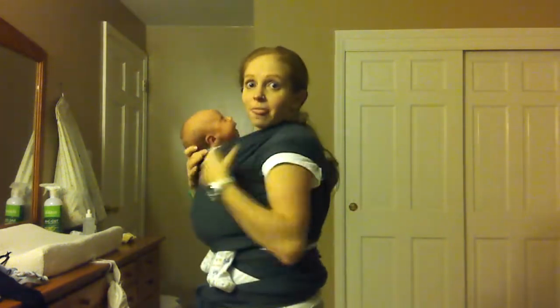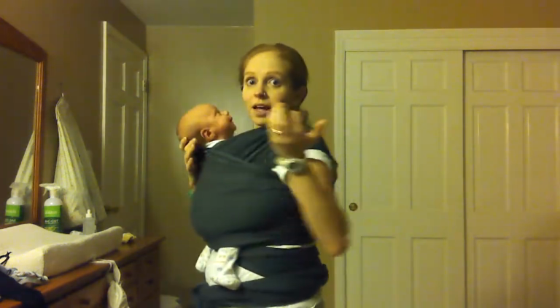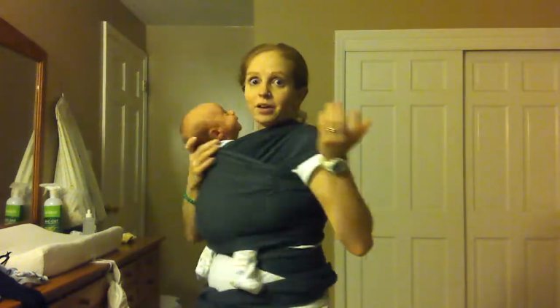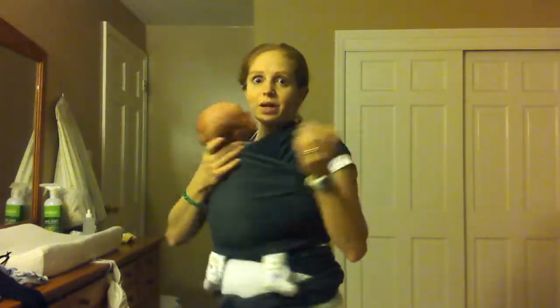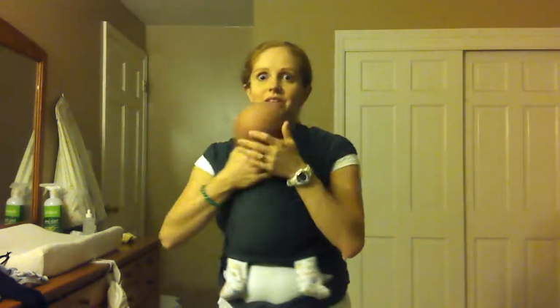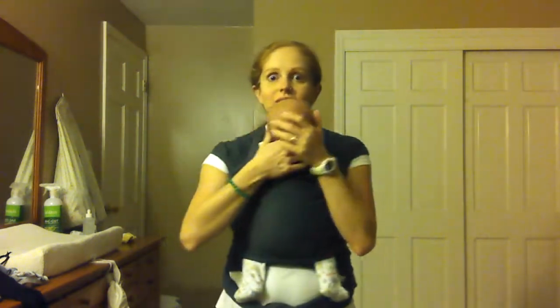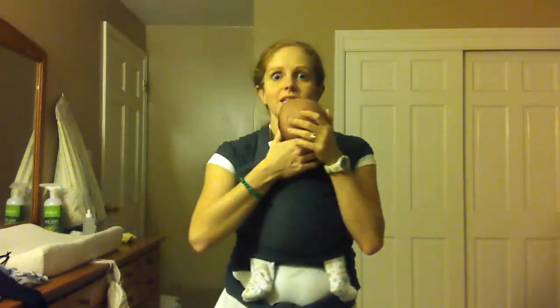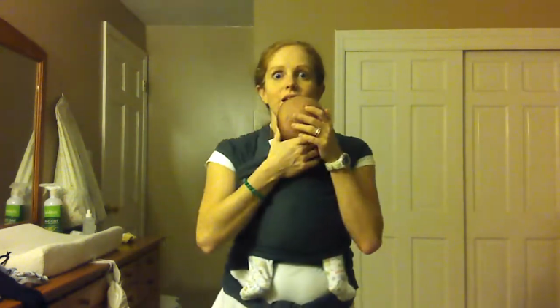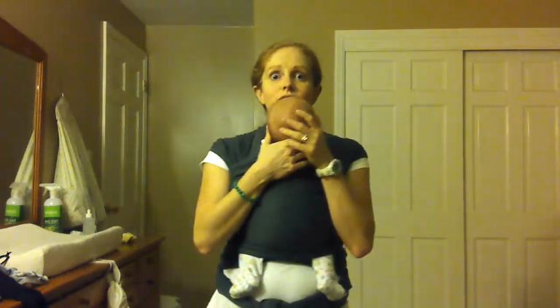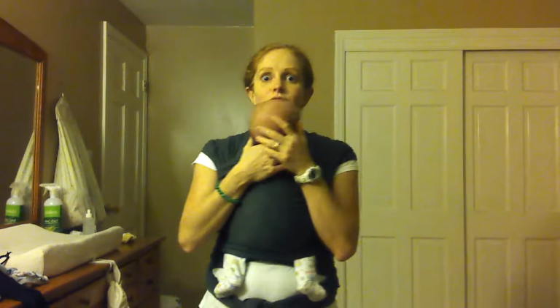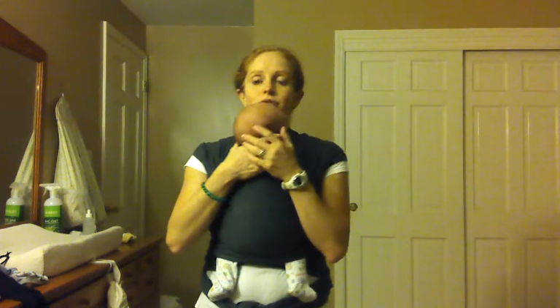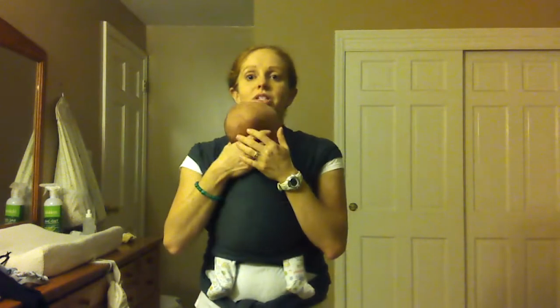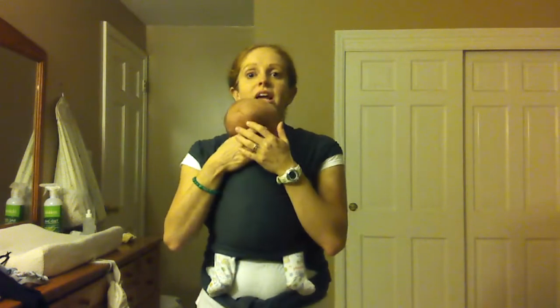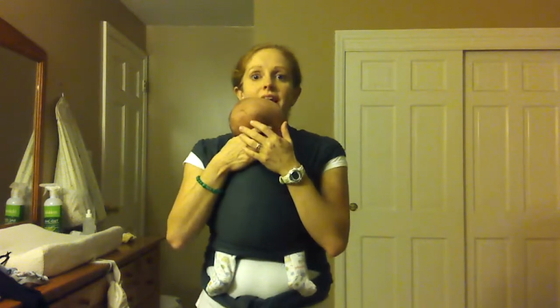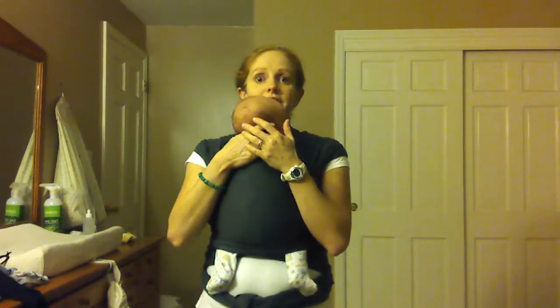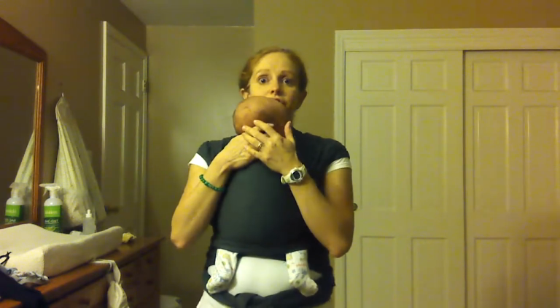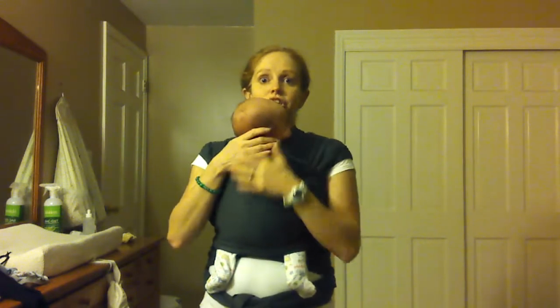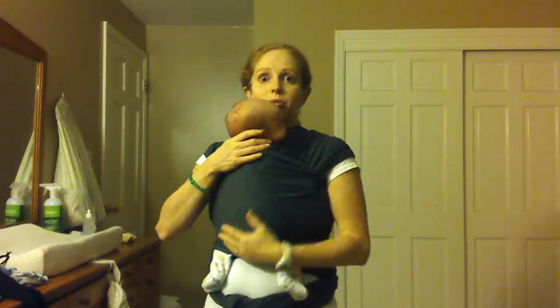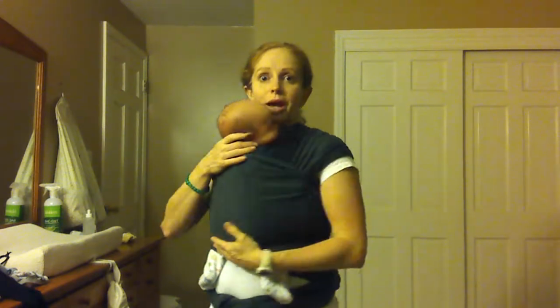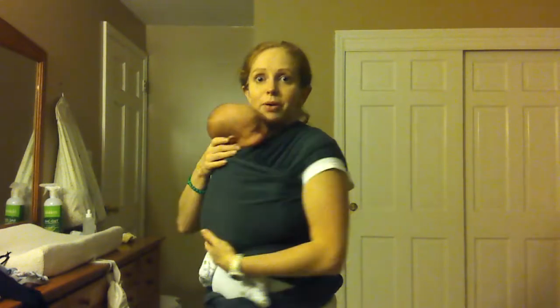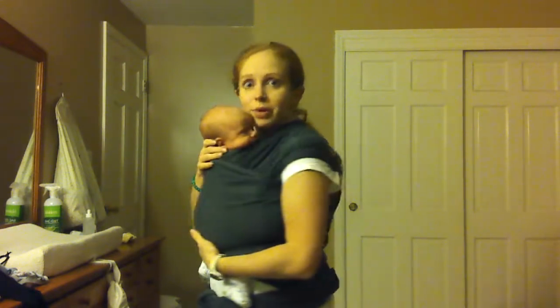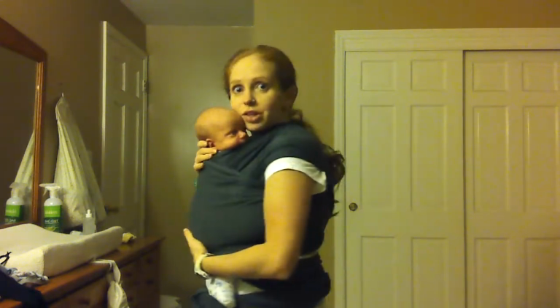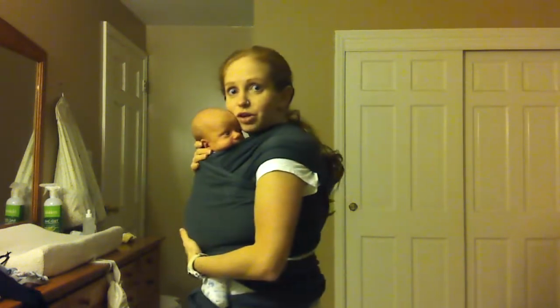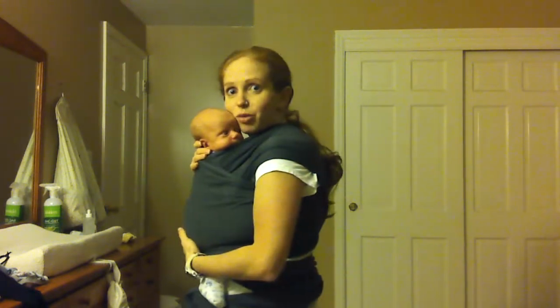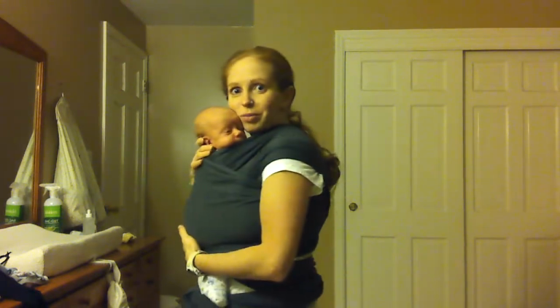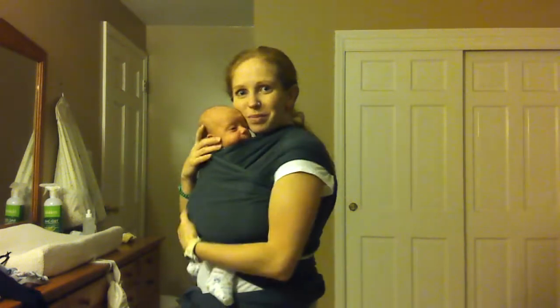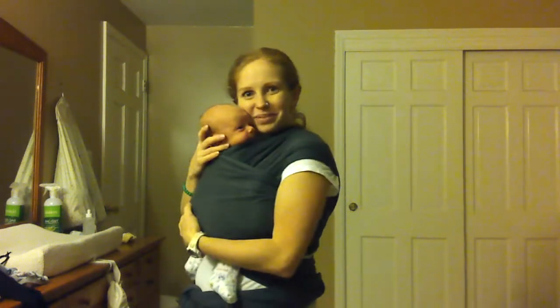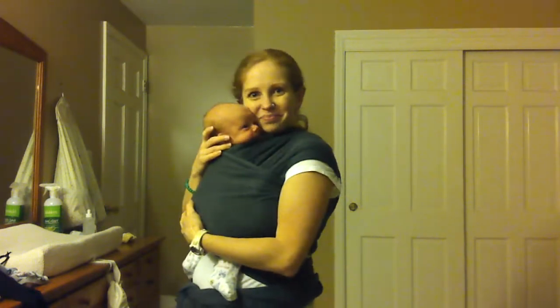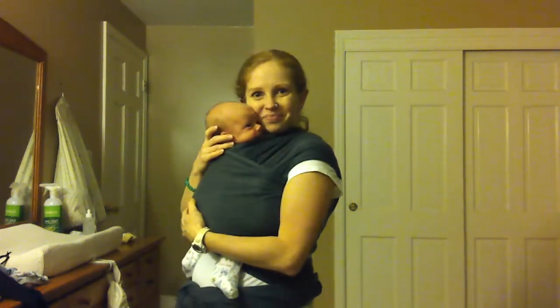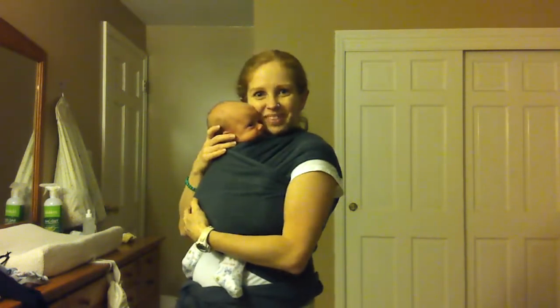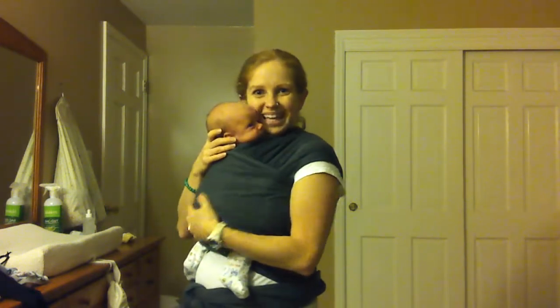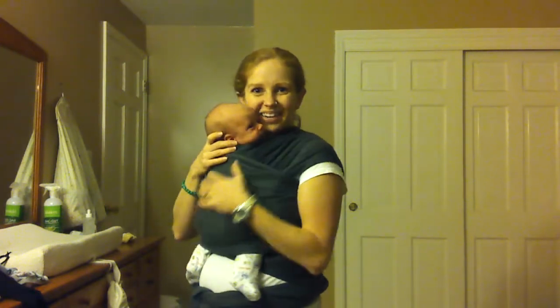And here we have it! This is how to use a stretchy wrap with a newborn baby. Thank you!